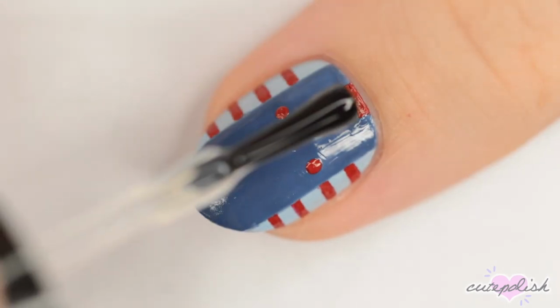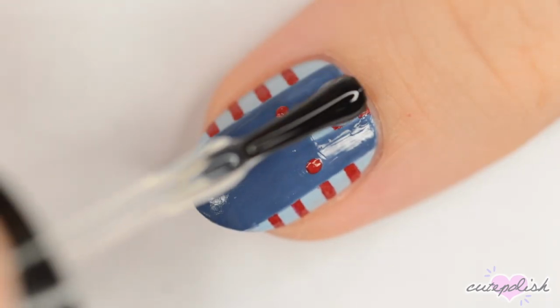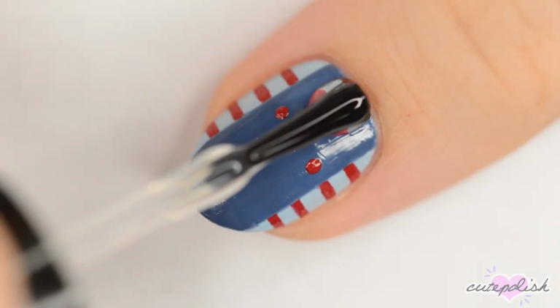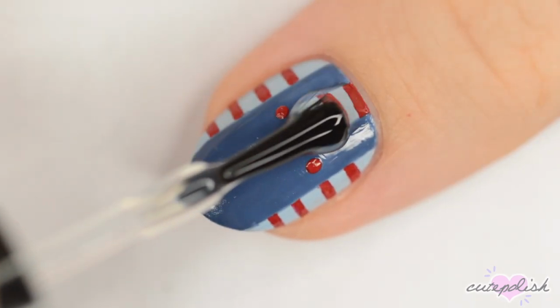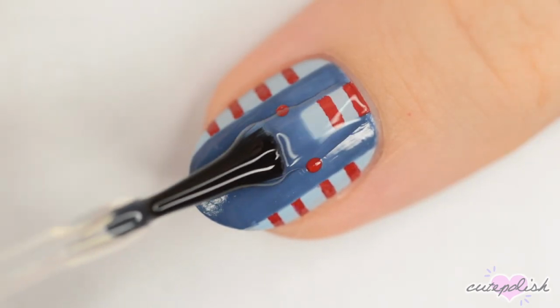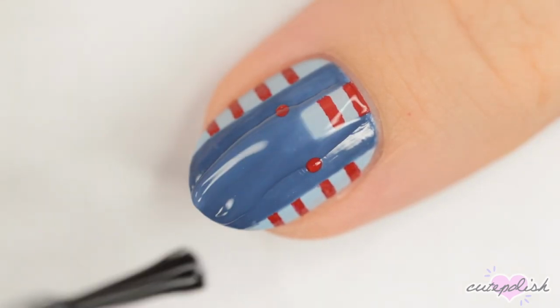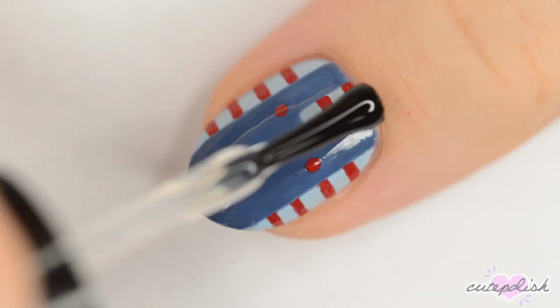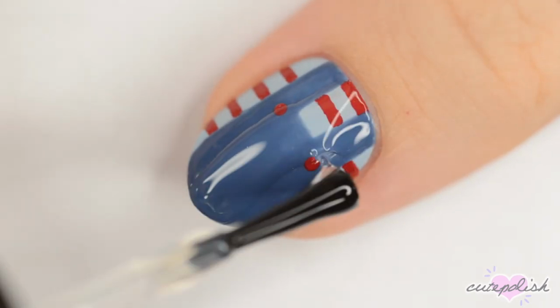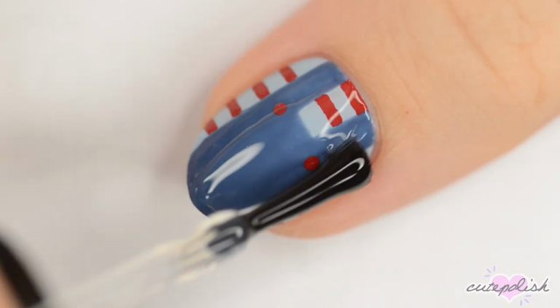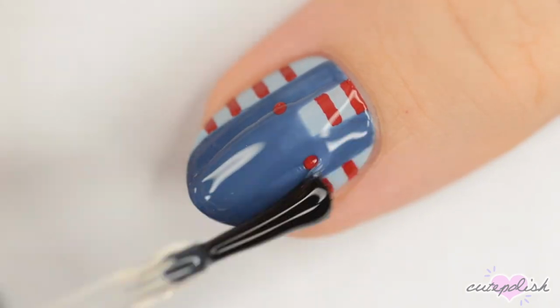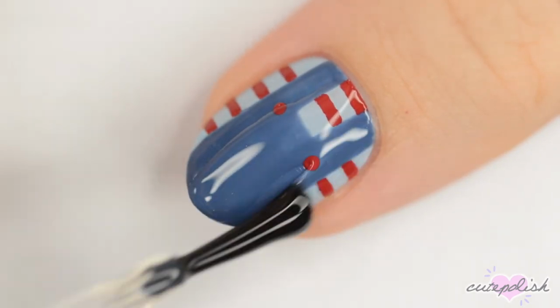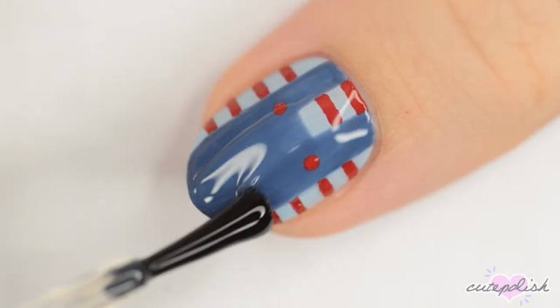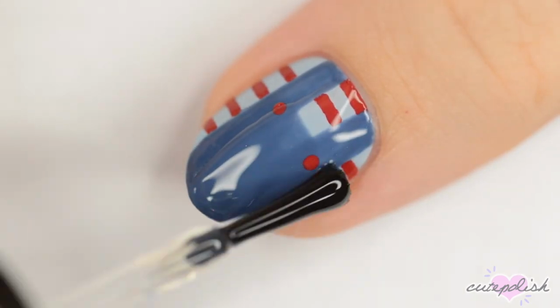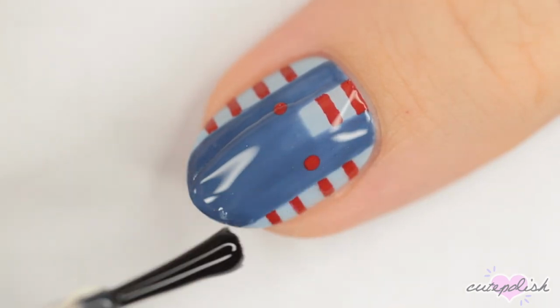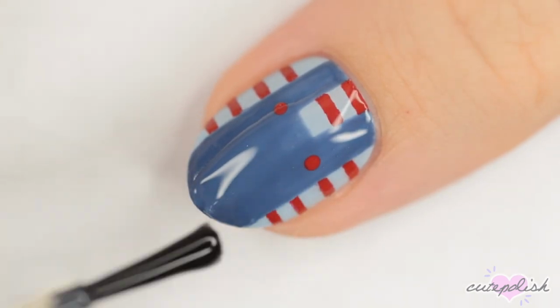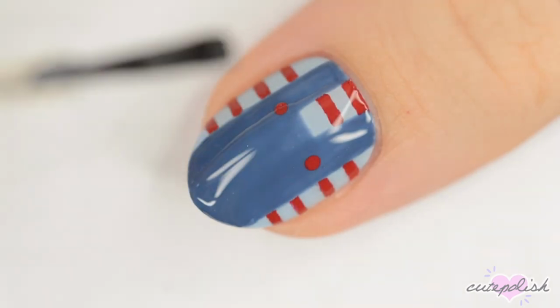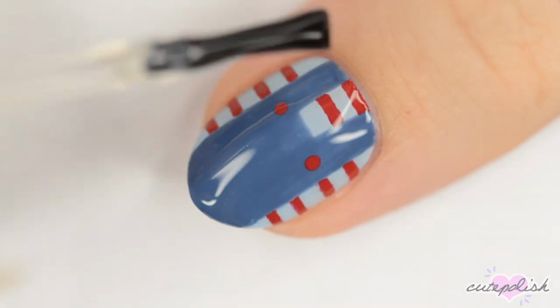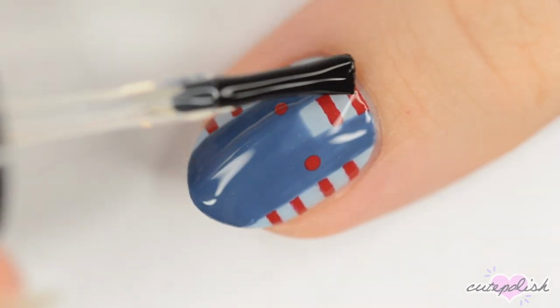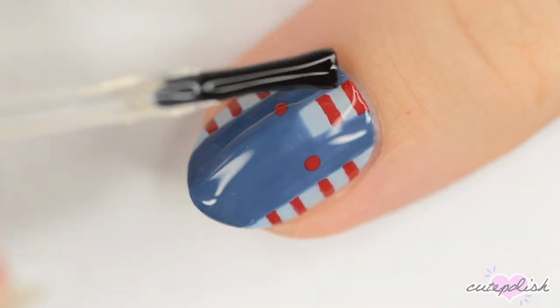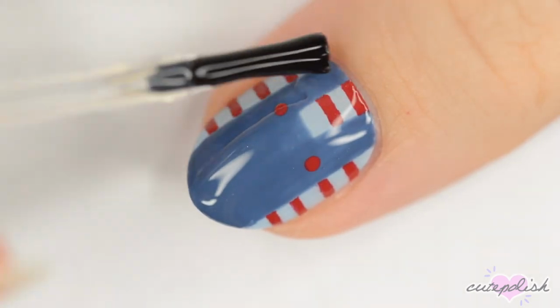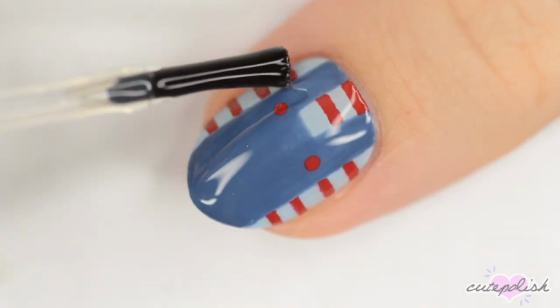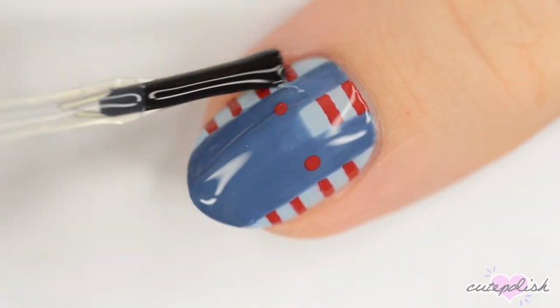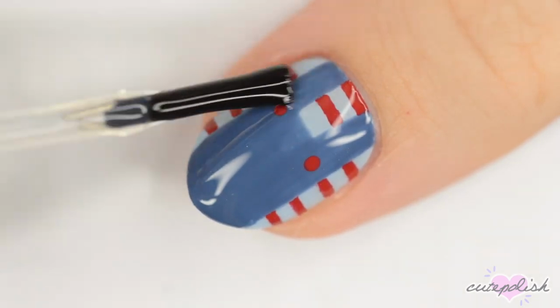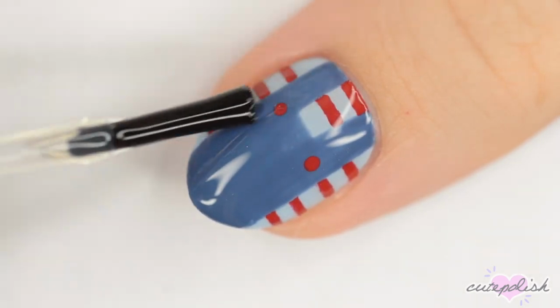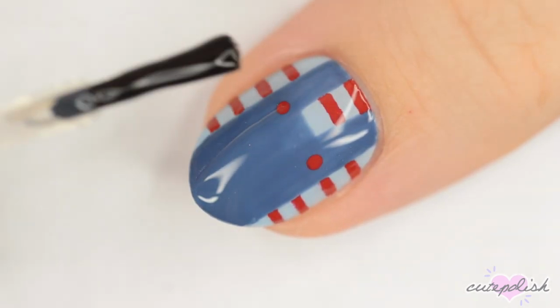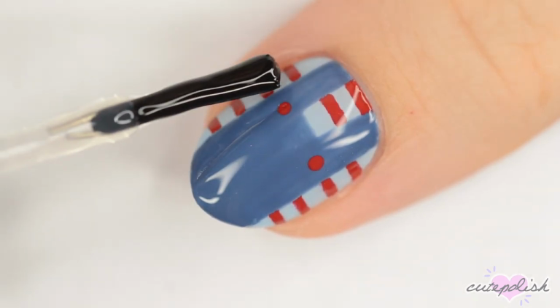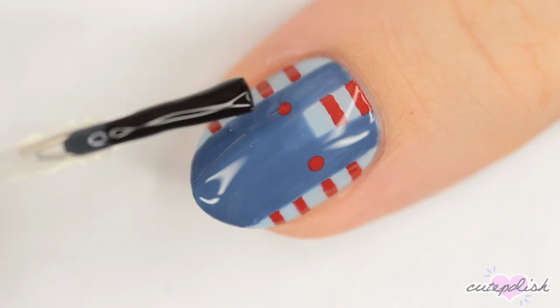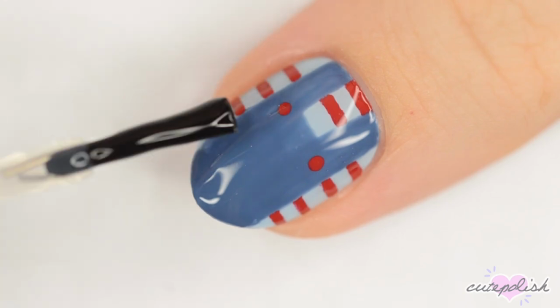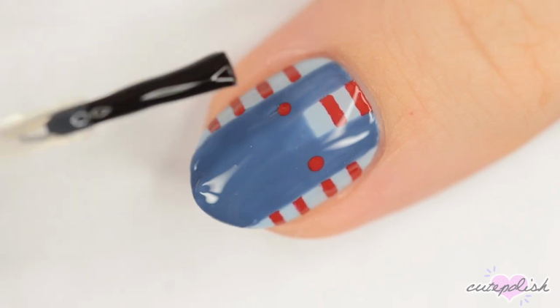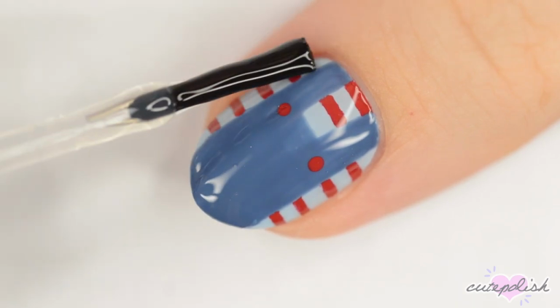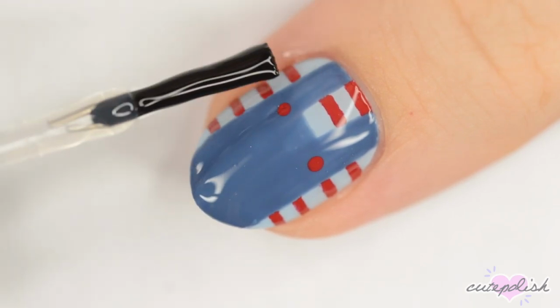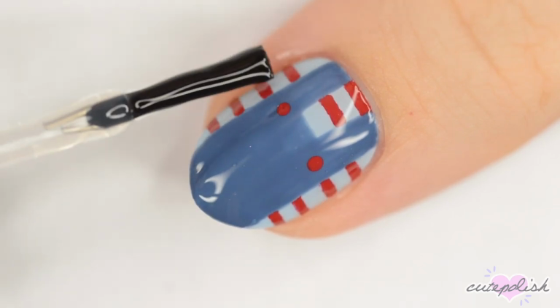Finally, apply a fast drying top coat to seal in your design and add a beautiful shine.